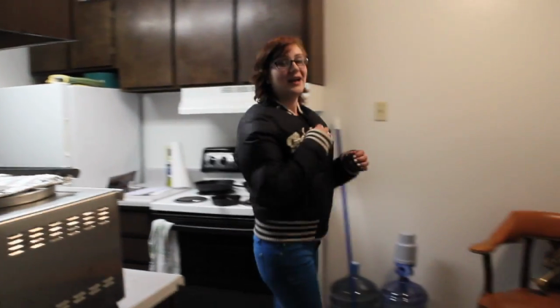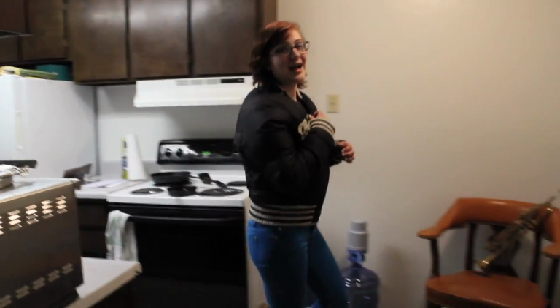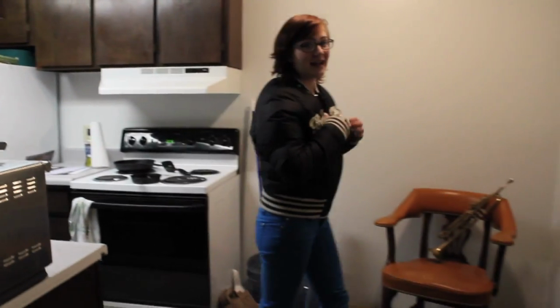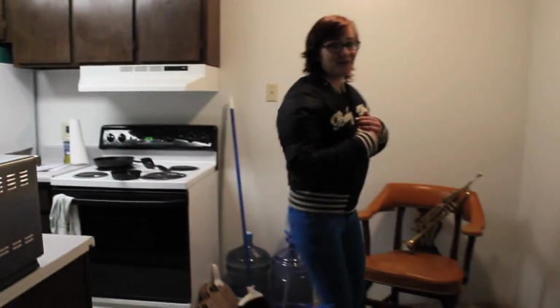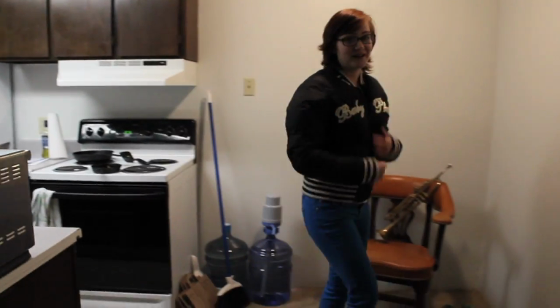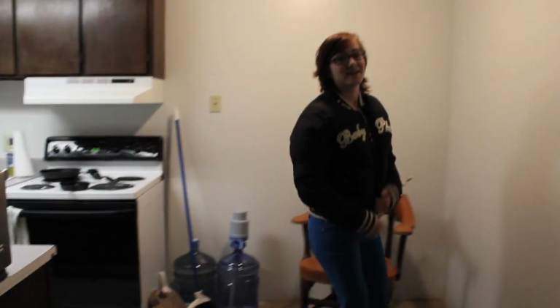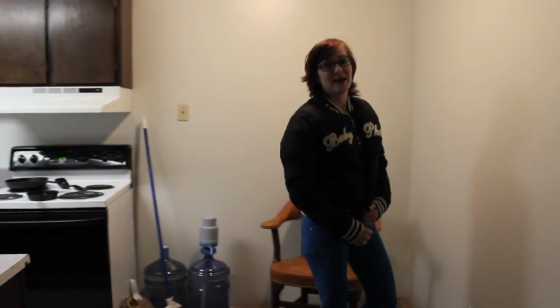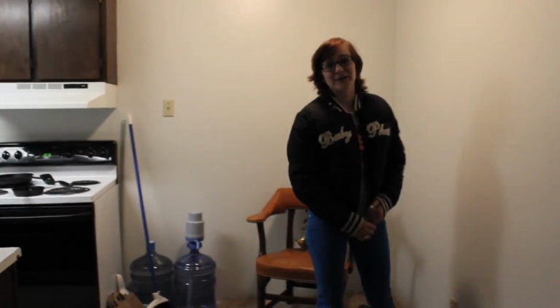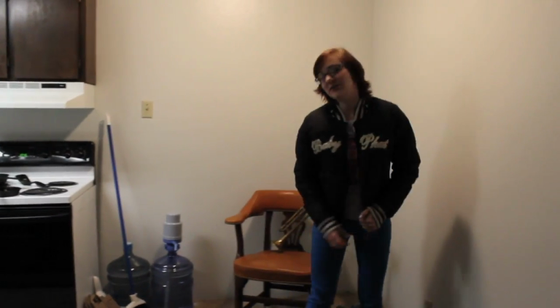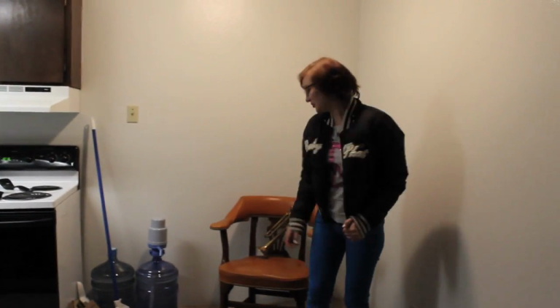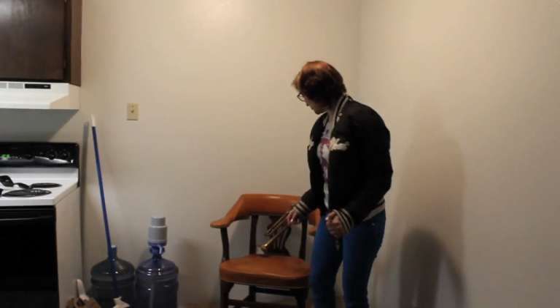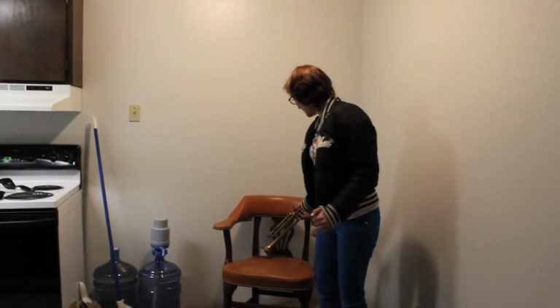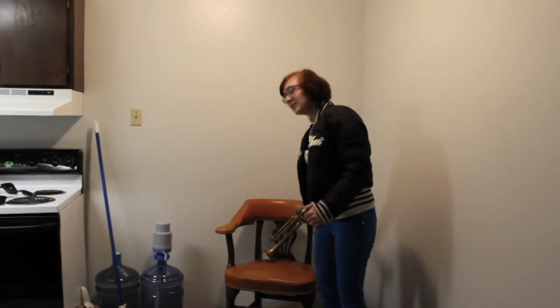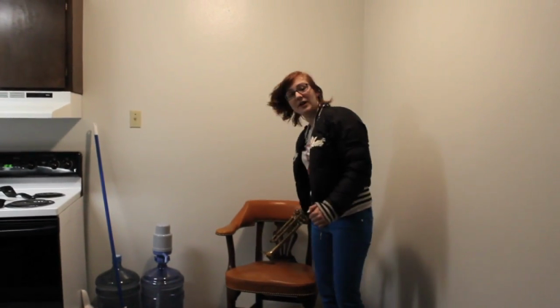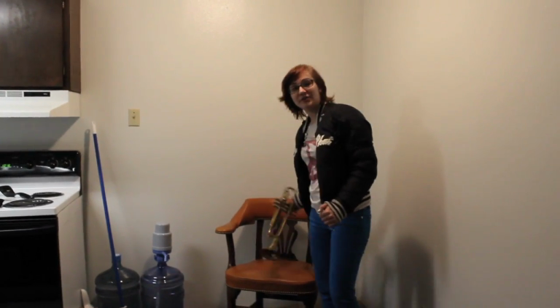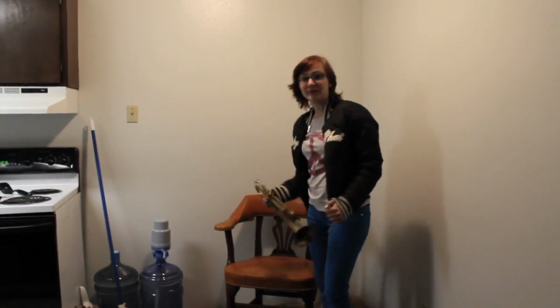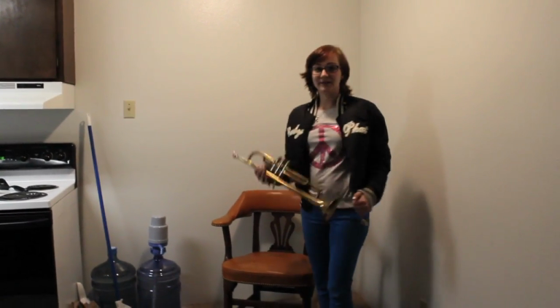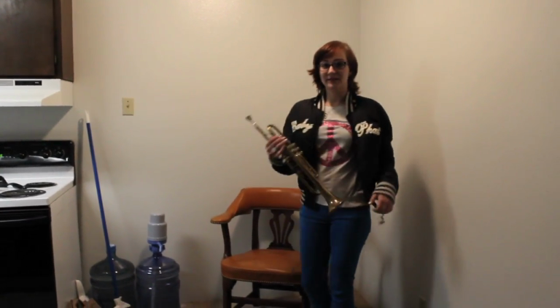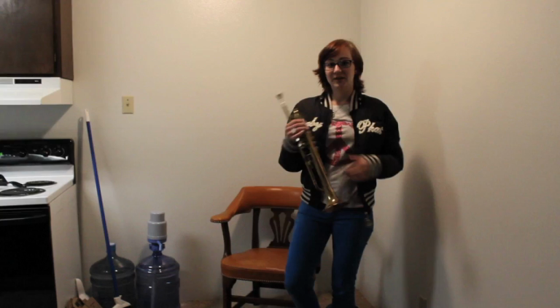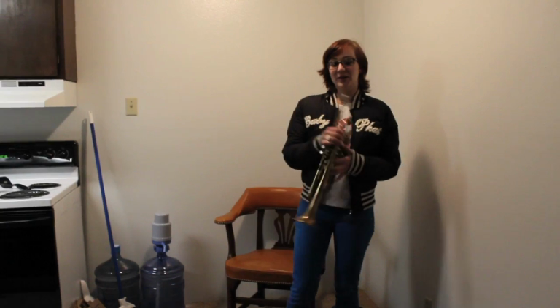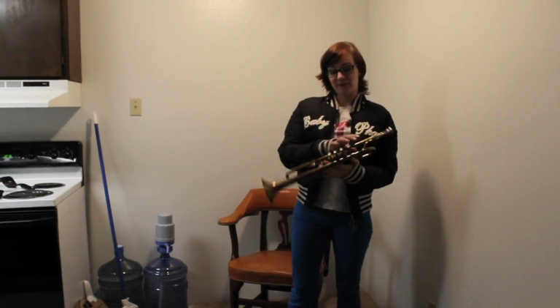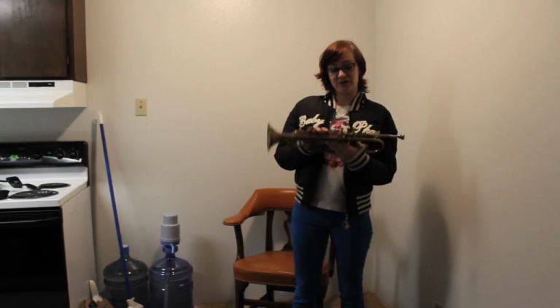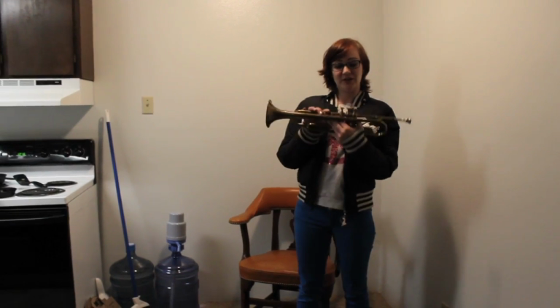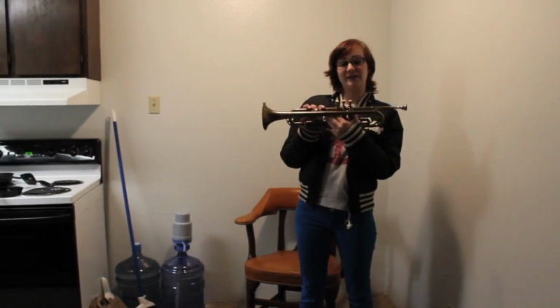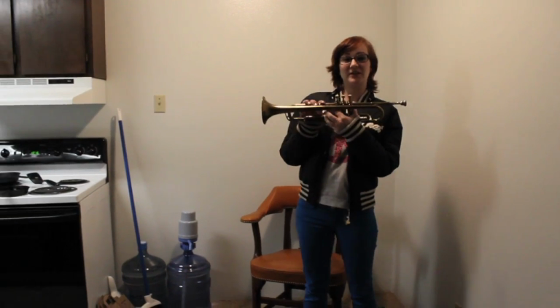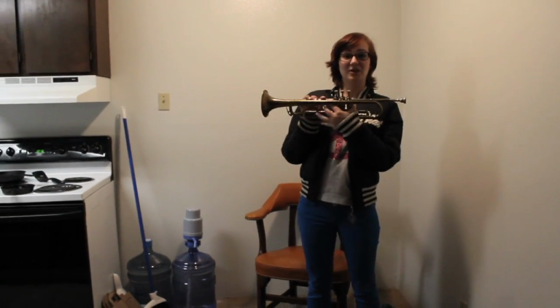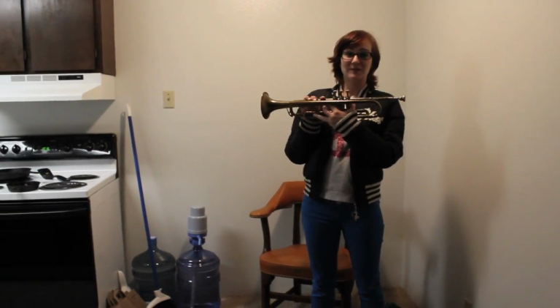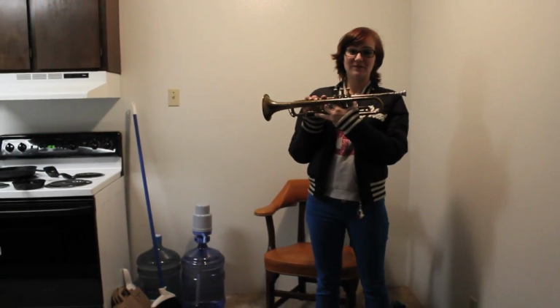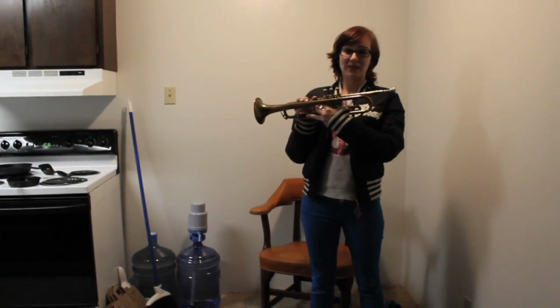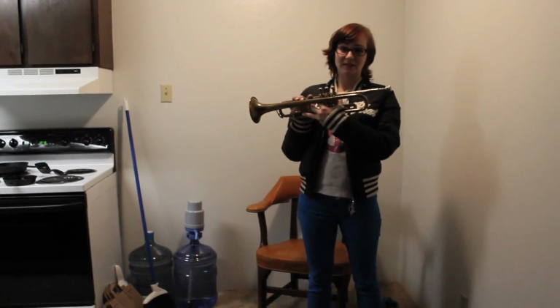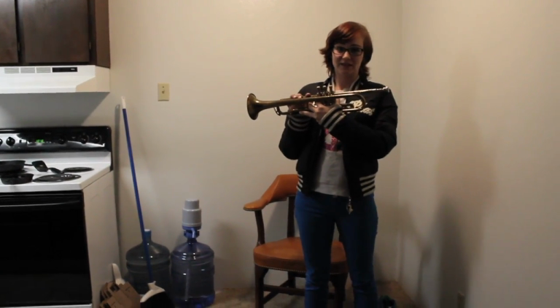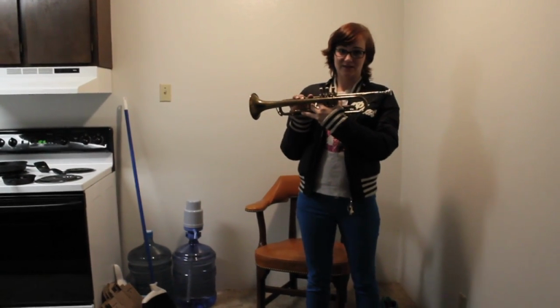Hi, I'm Danica. I'm going to do a tutorial on the trumpet. I'm going to do a lesson on the B-flat scale.